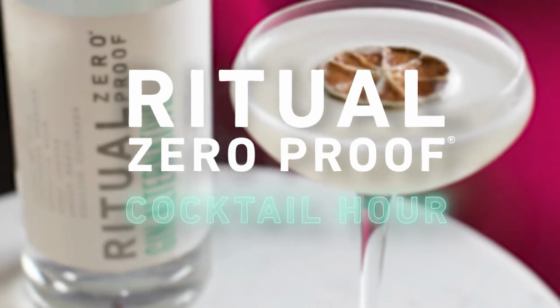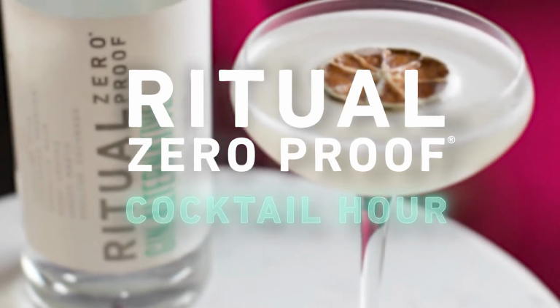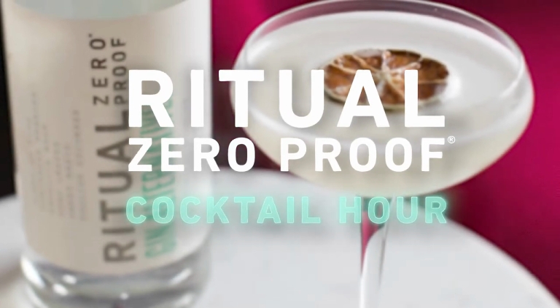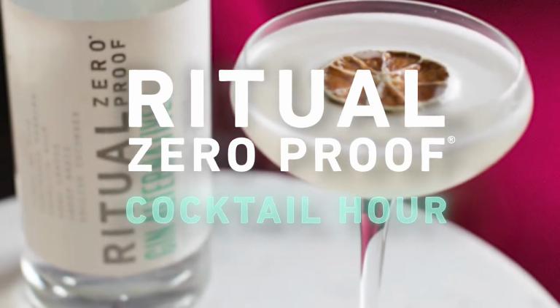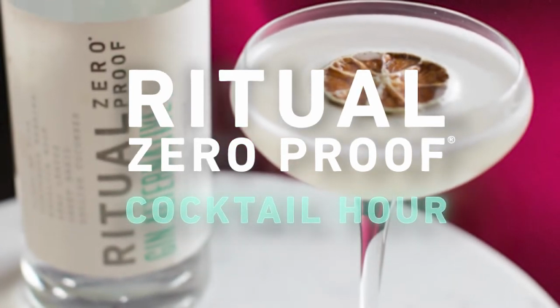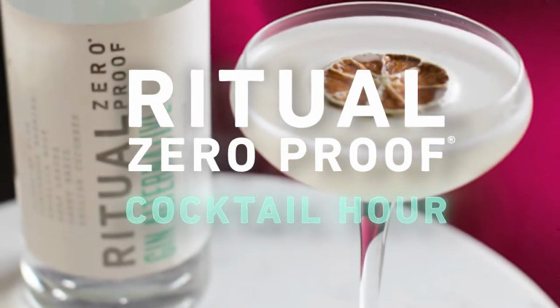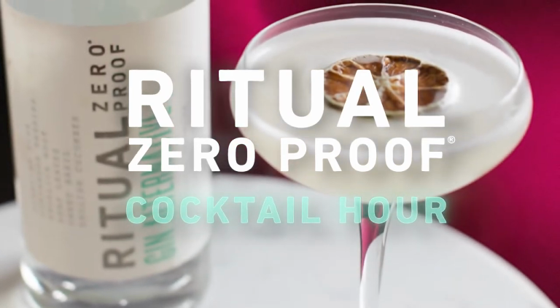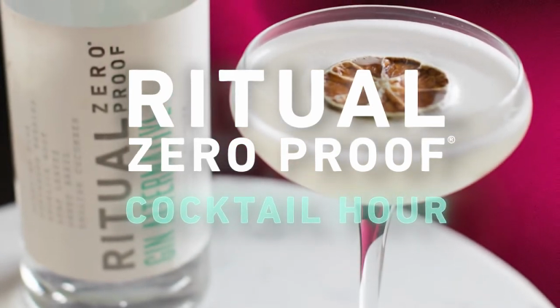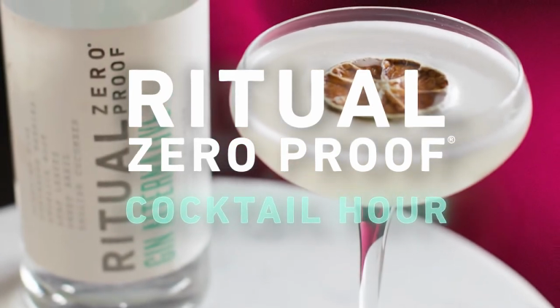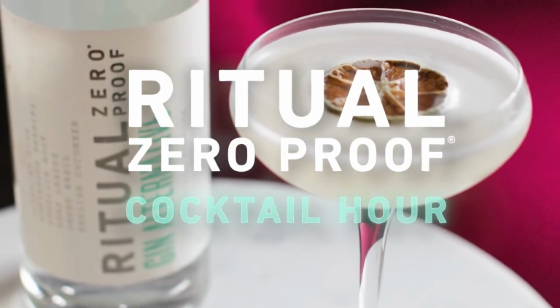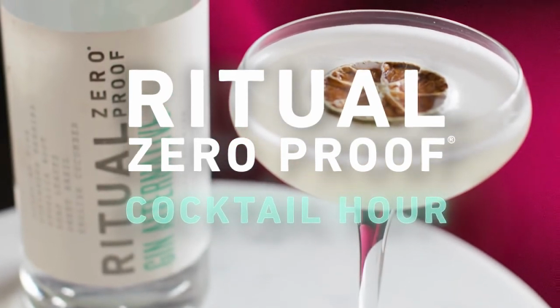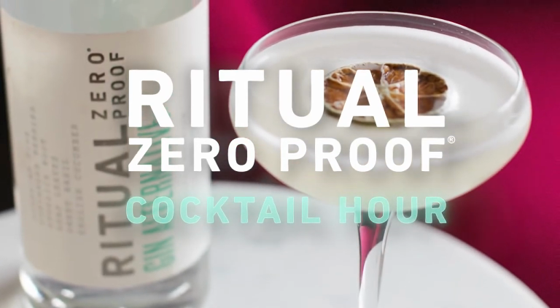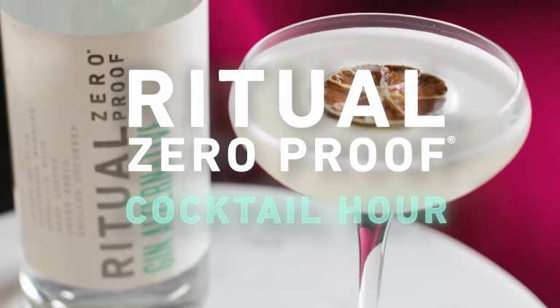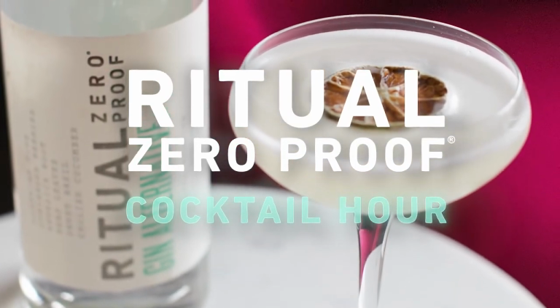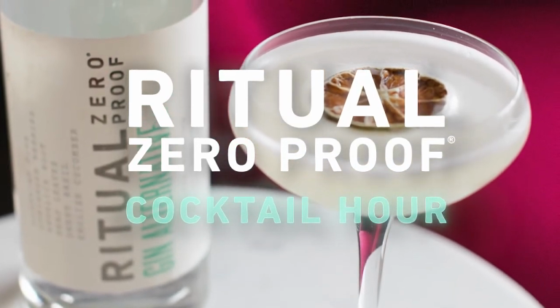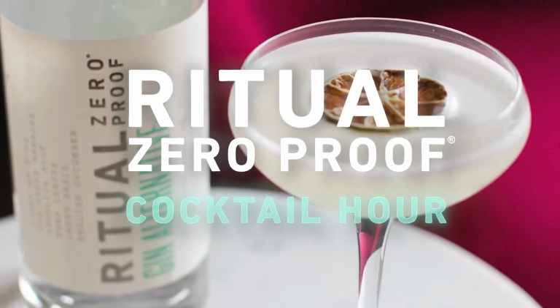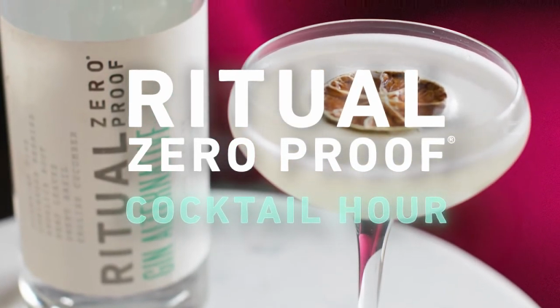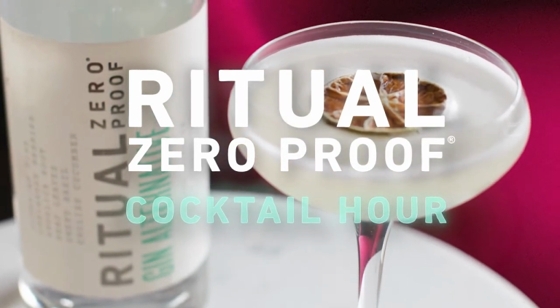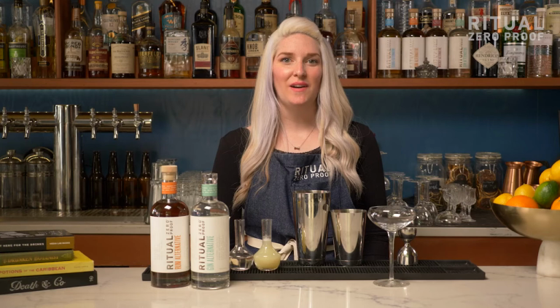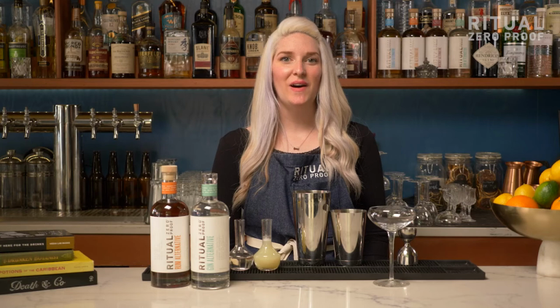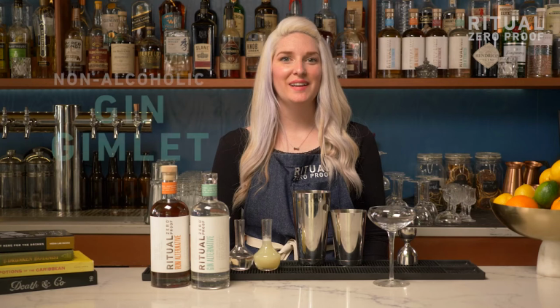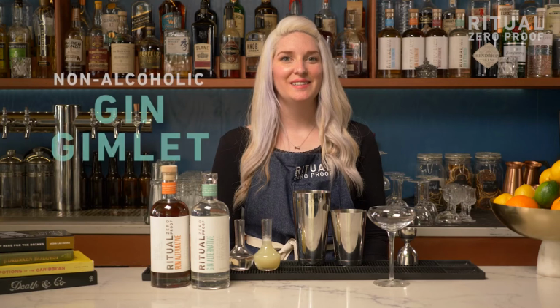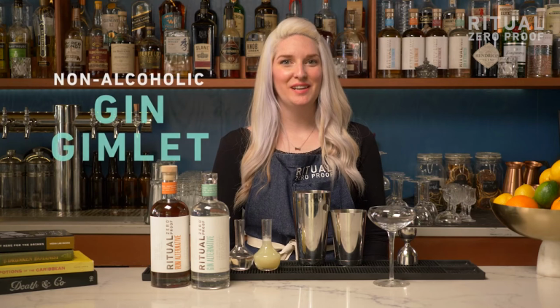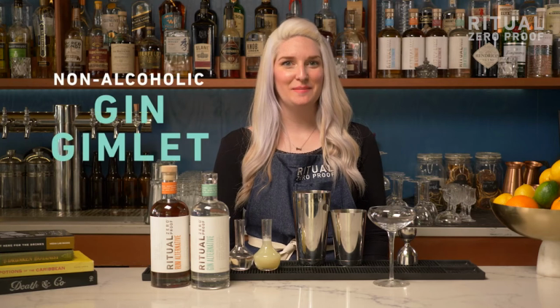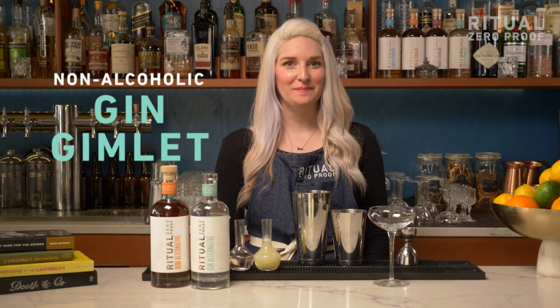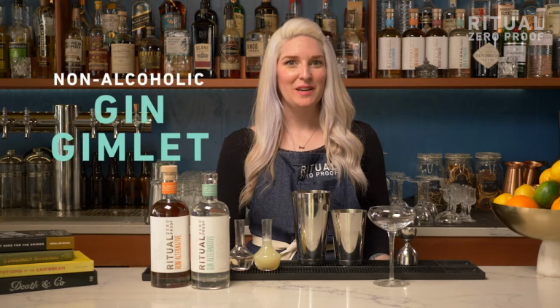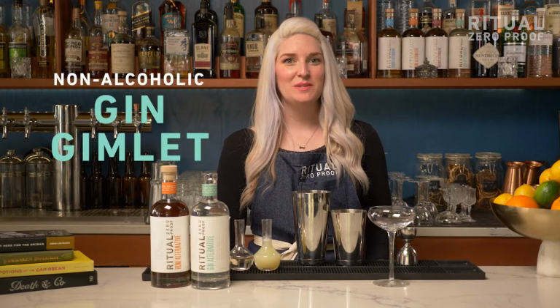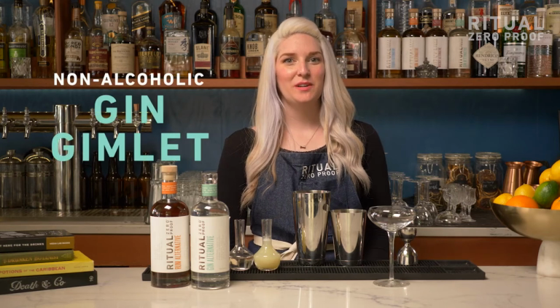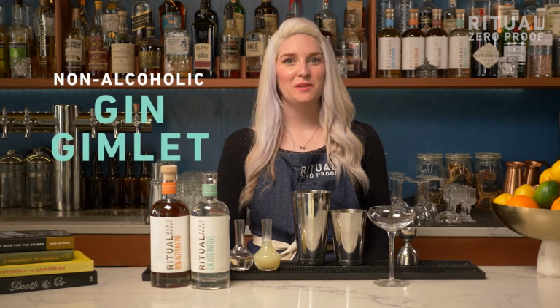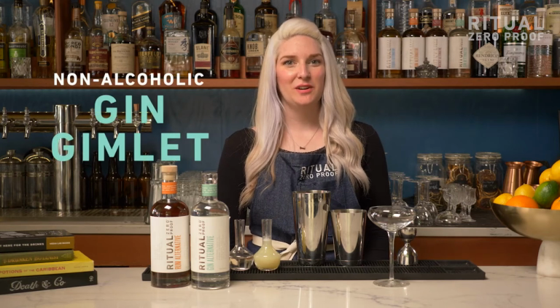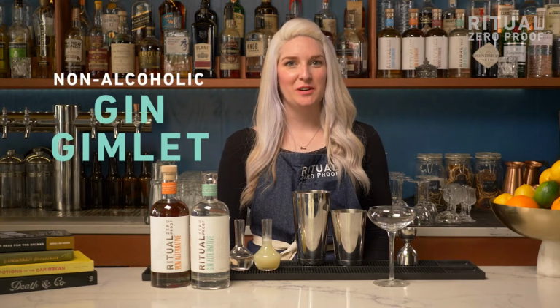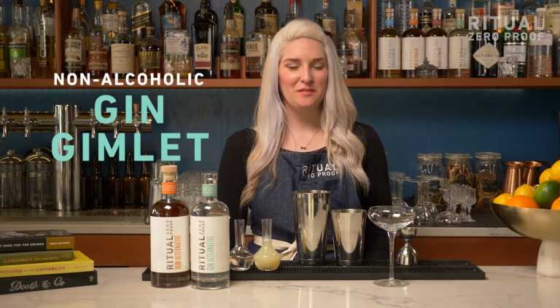Hello everyone, my name is Karla Gaskin and today I'm going to show you how to make a delicious non-alcoholic gin gimlet using Ritual Gin Alternative.